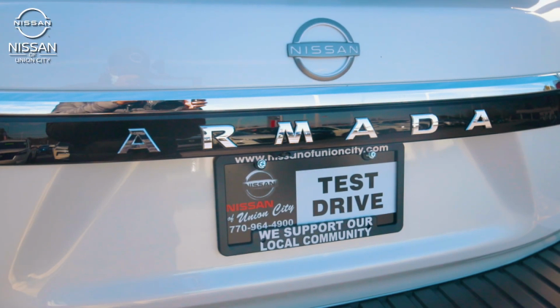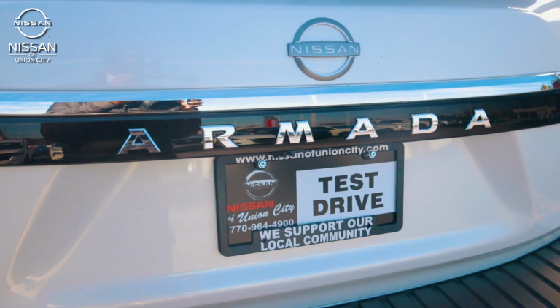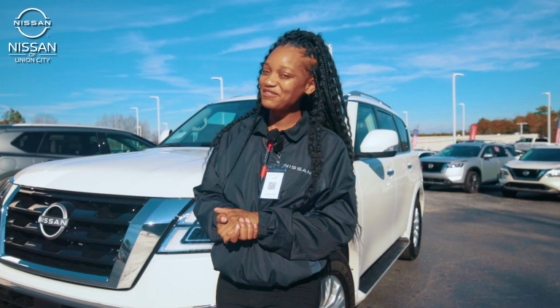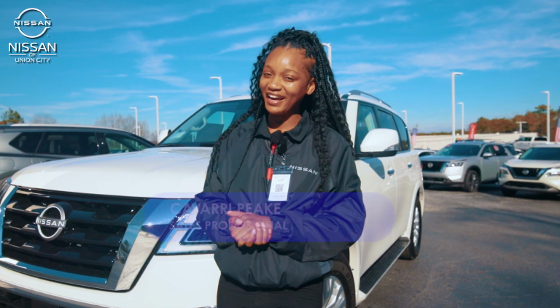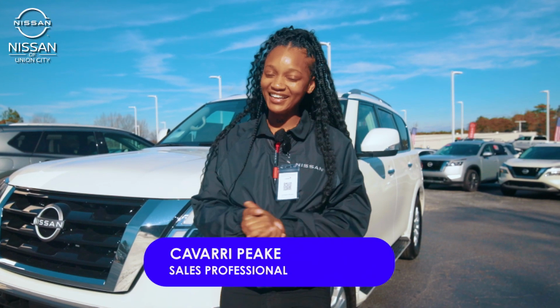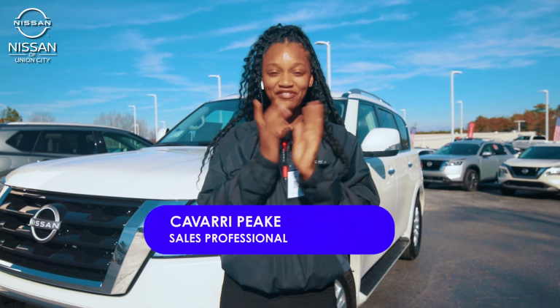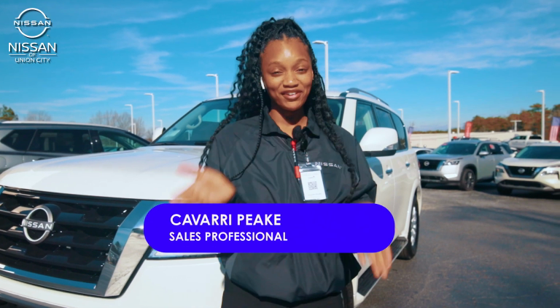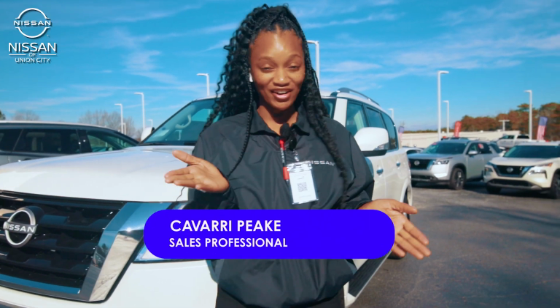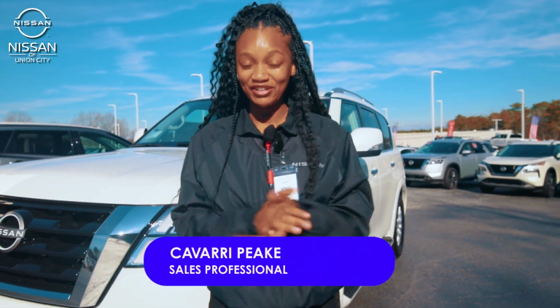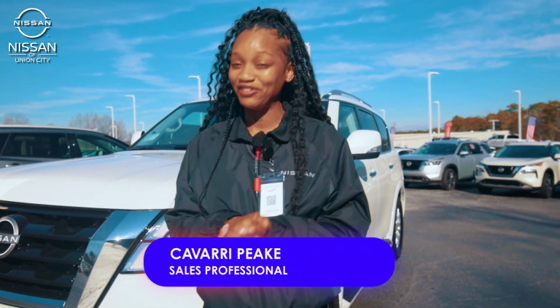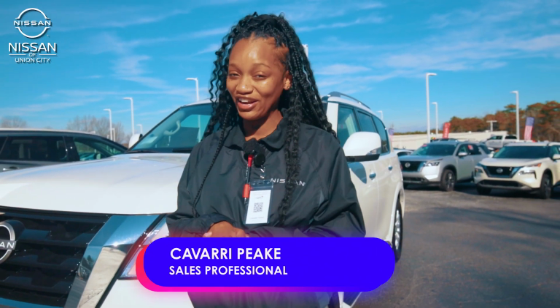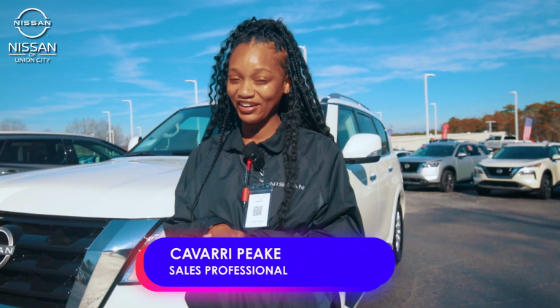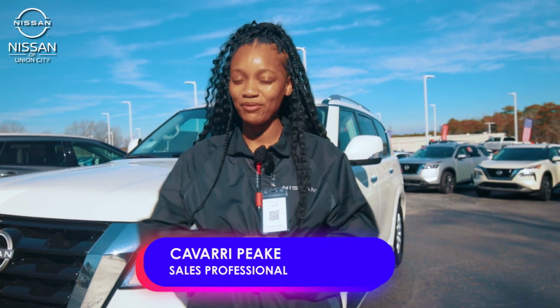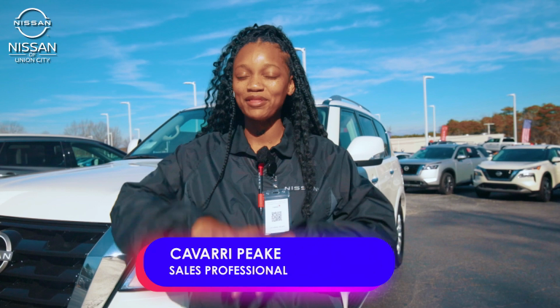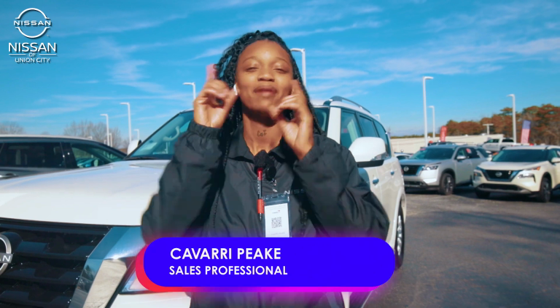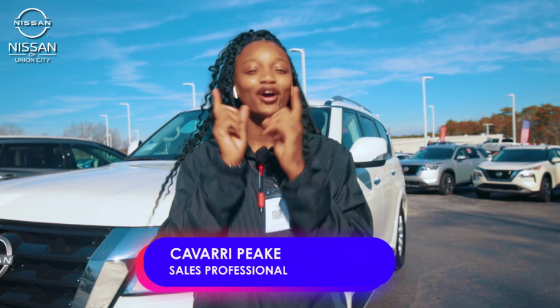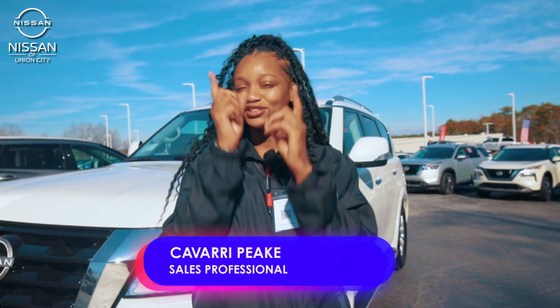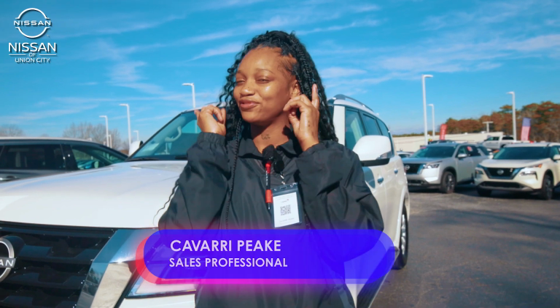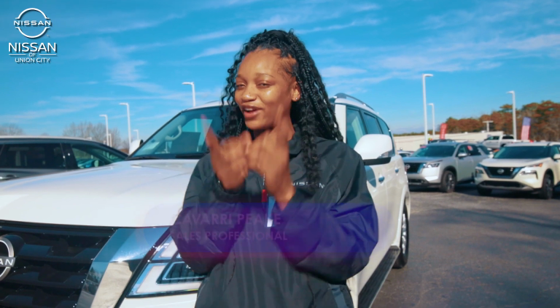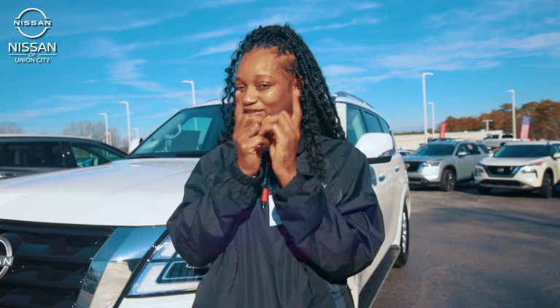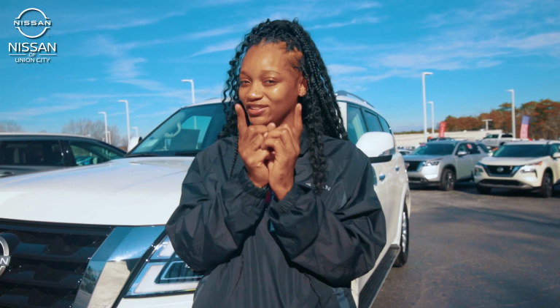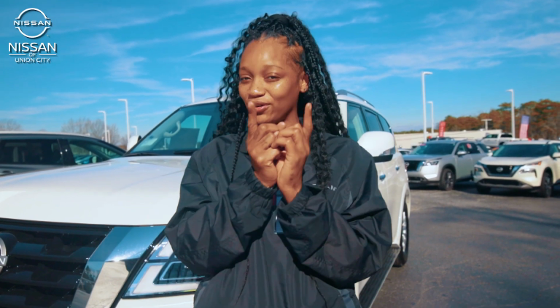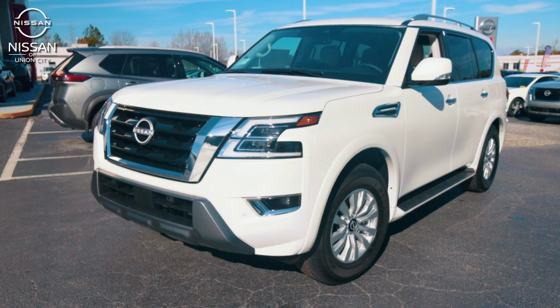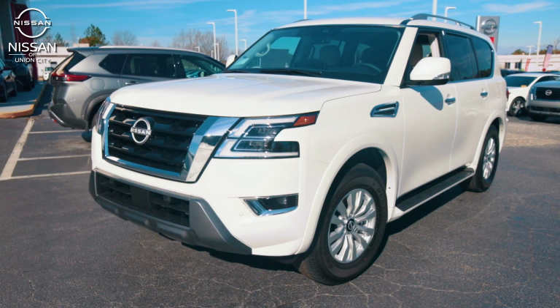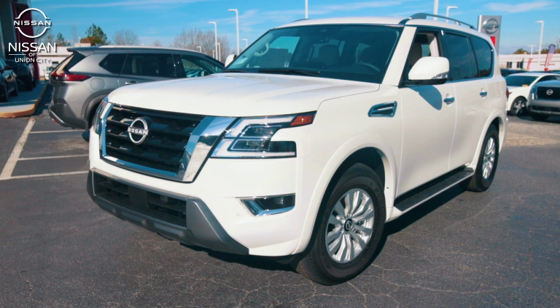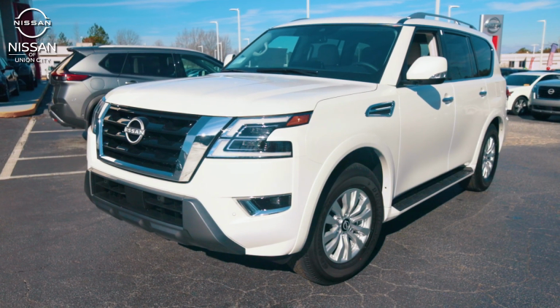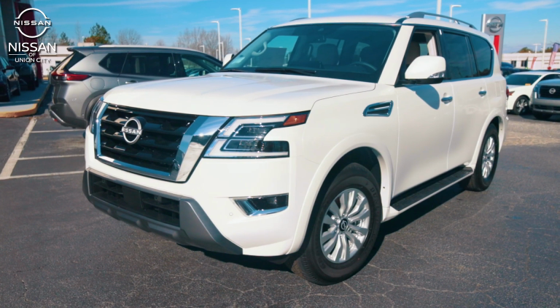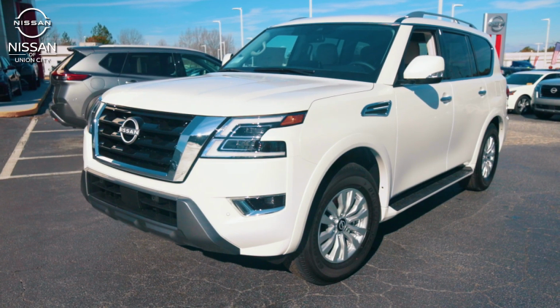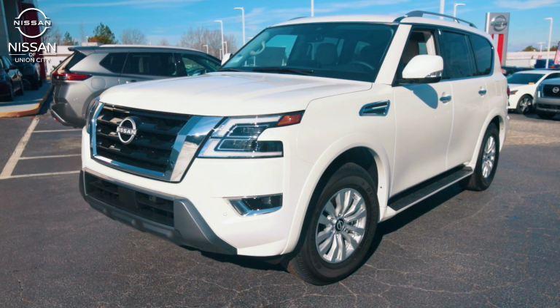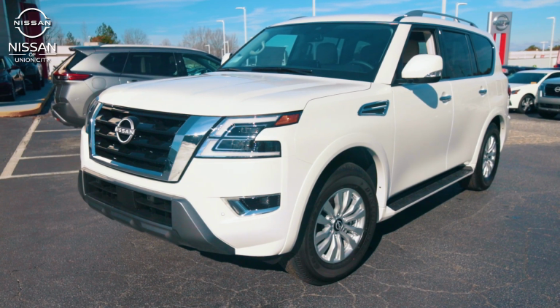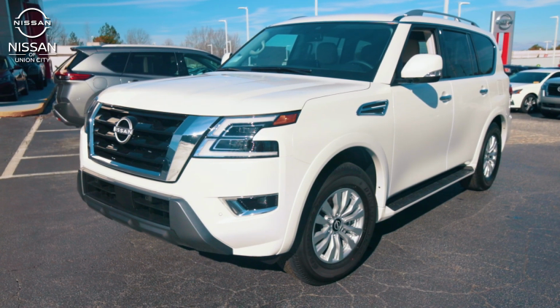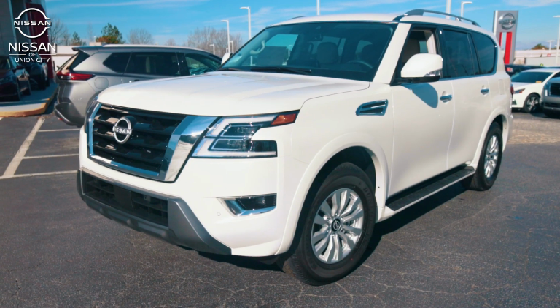Hey everybody, it's your favorite car girl Kovari here again with one of my personal favorites to show you — that 2024 Nissan Armada.